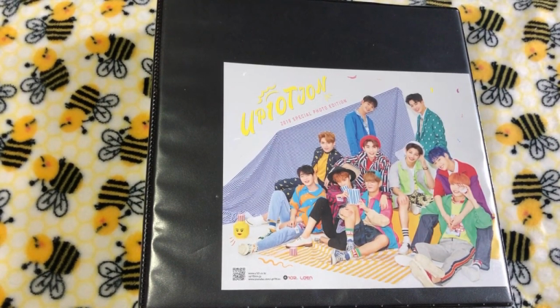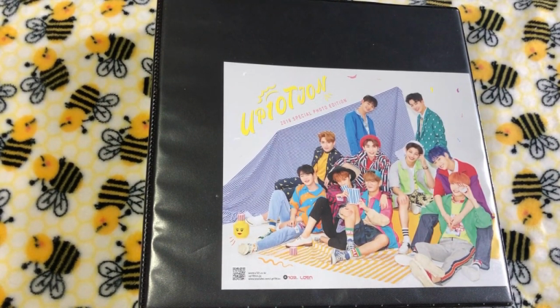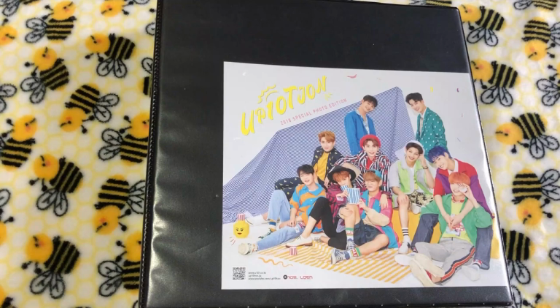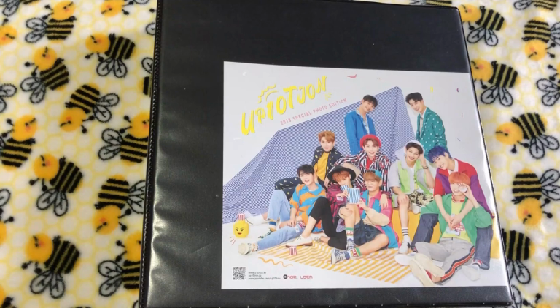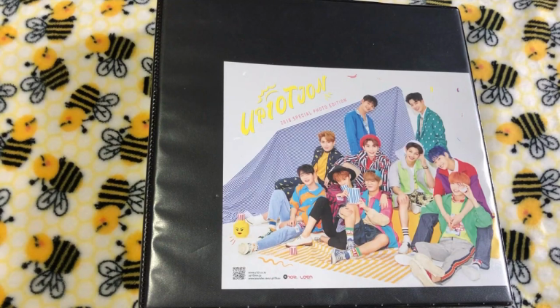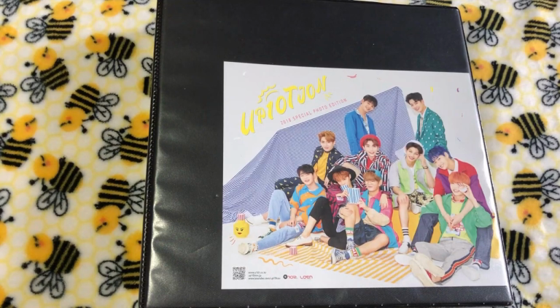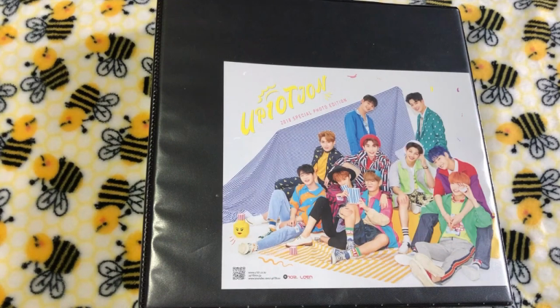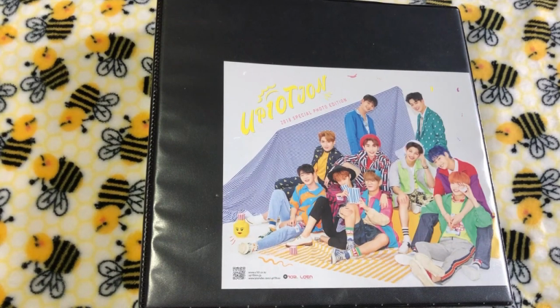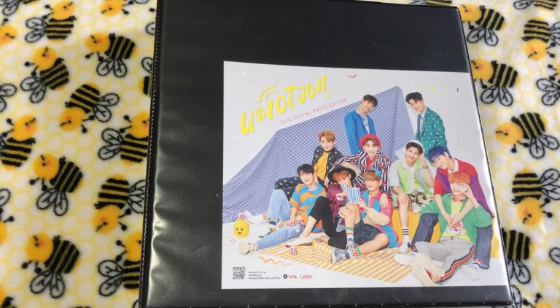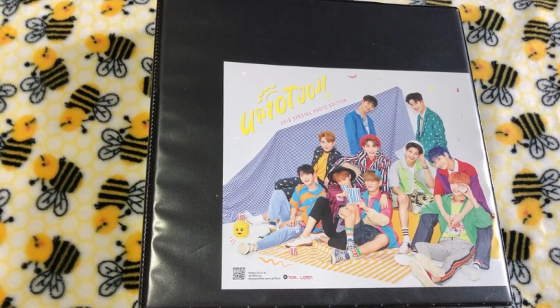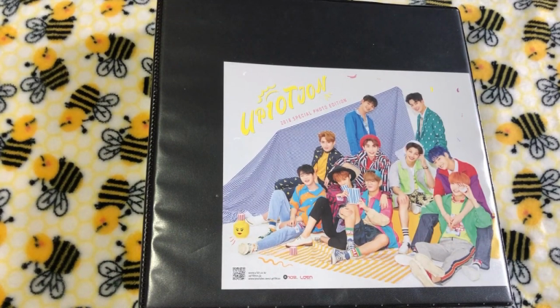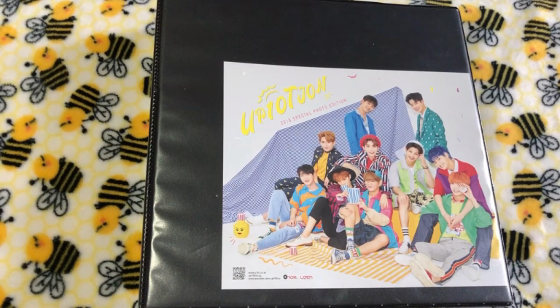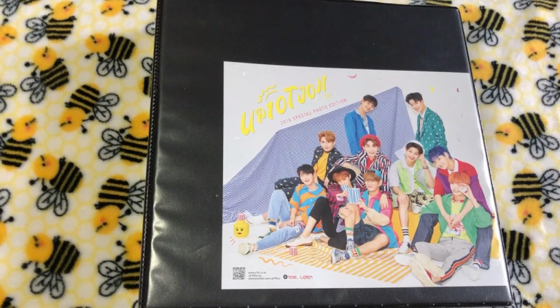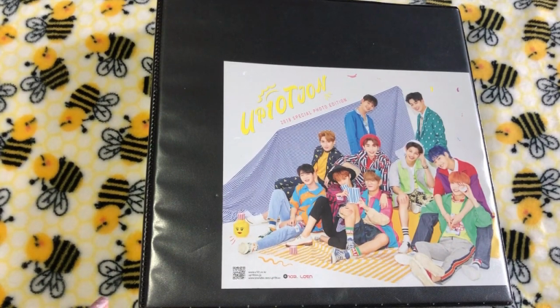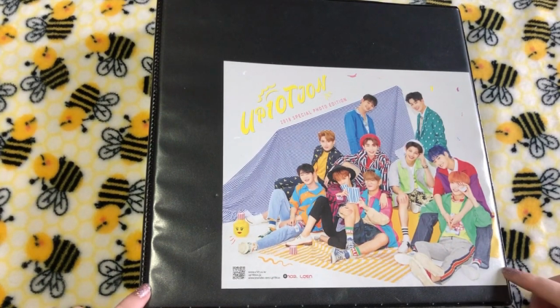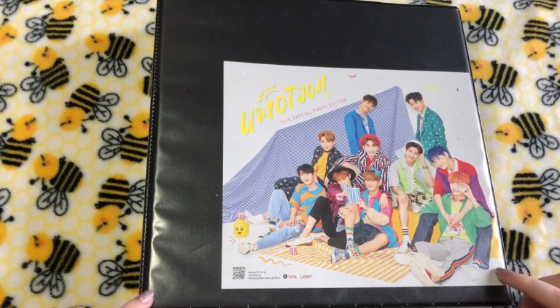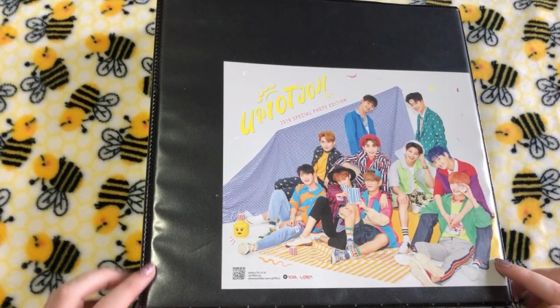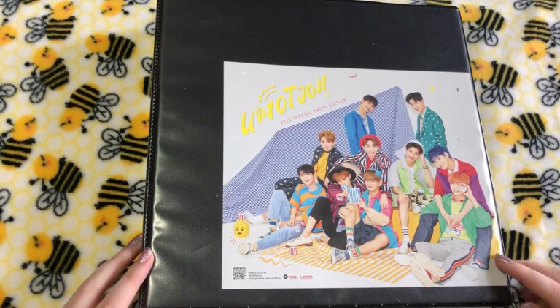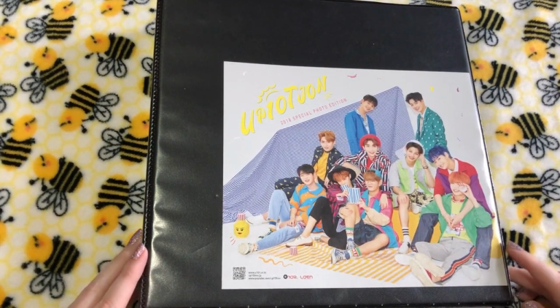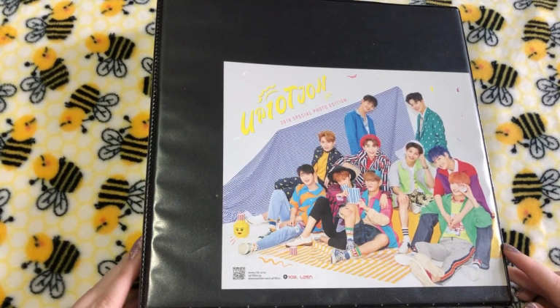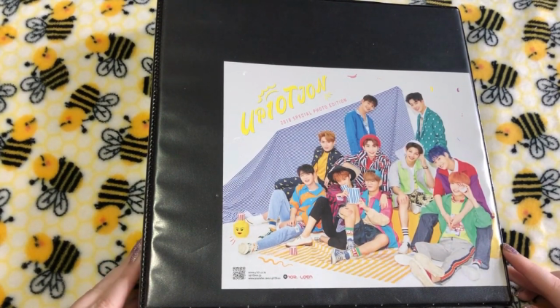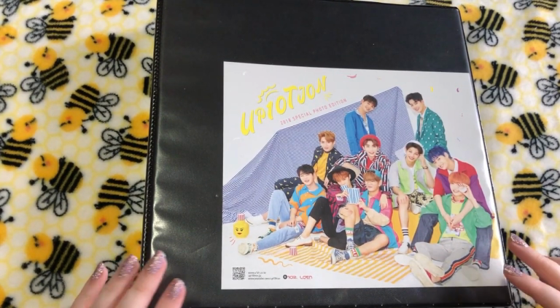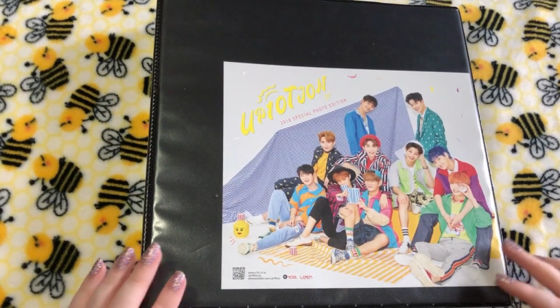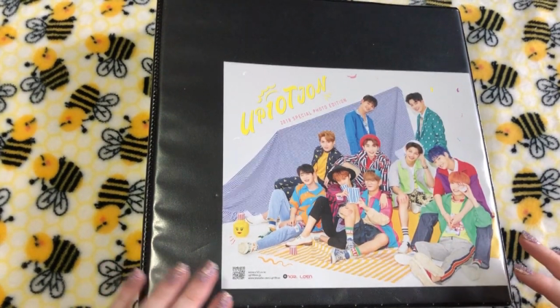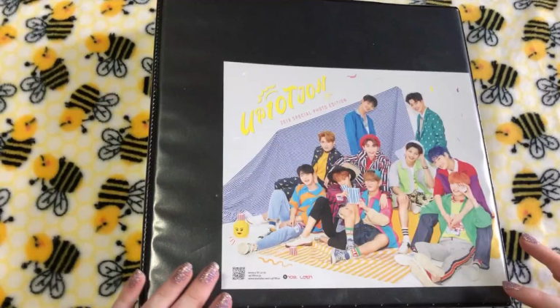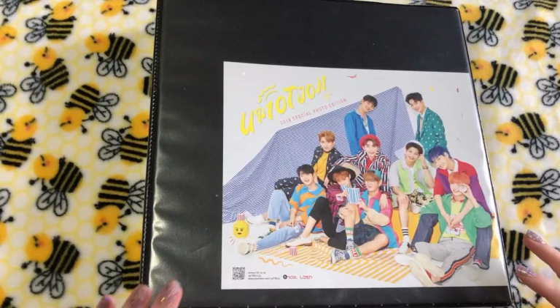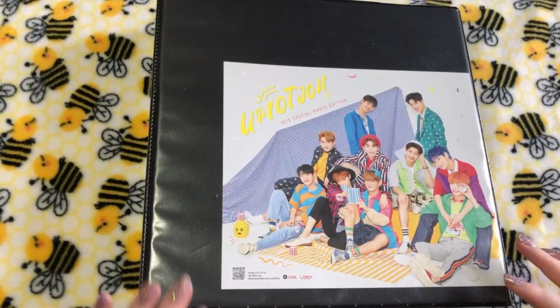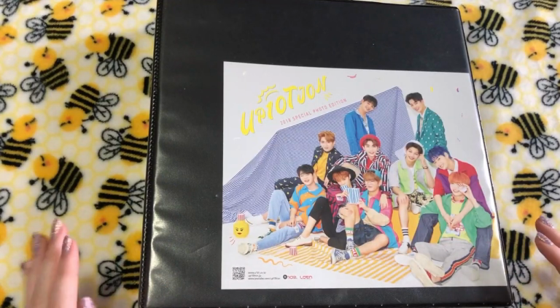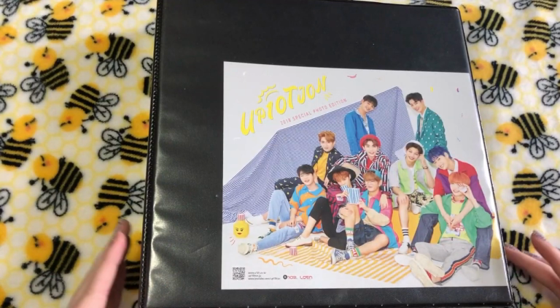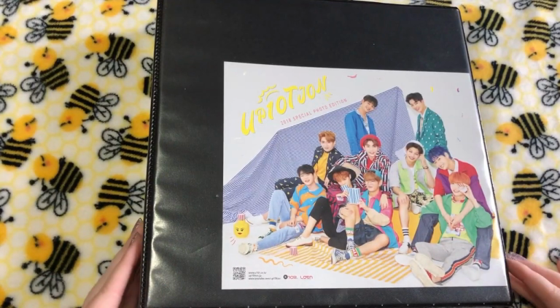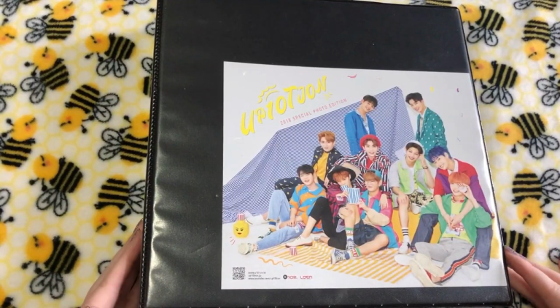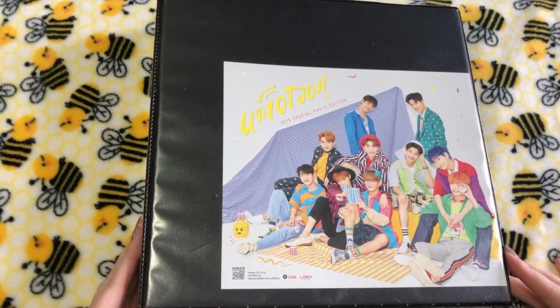I'm kind of hoping that I'll be able to add some more things to this, but in this specific clip, I will be focusing solely on this binder.